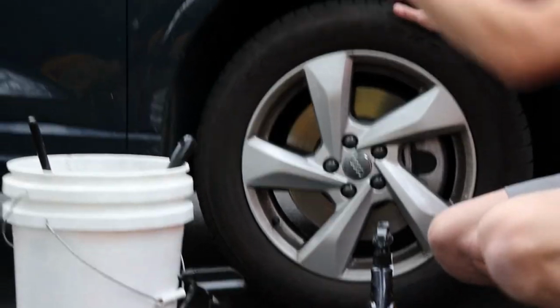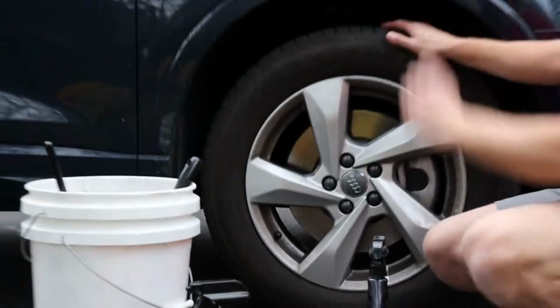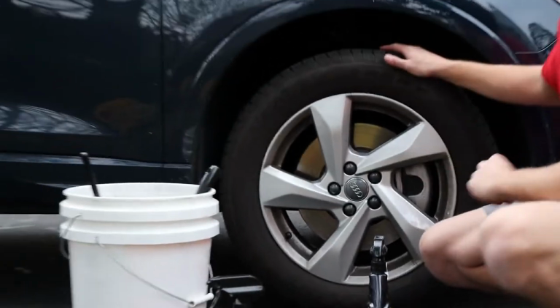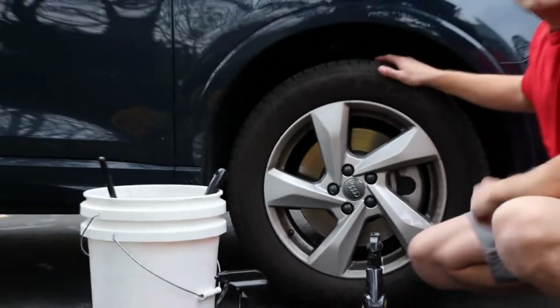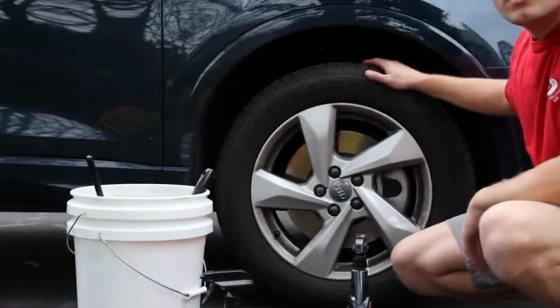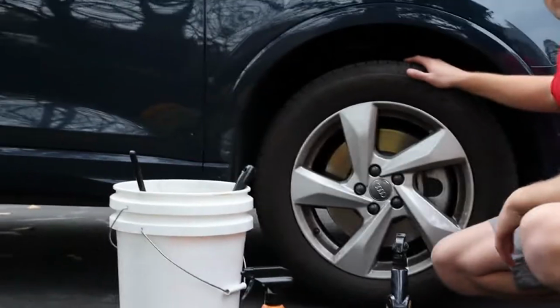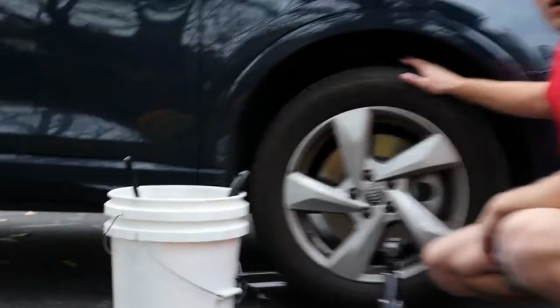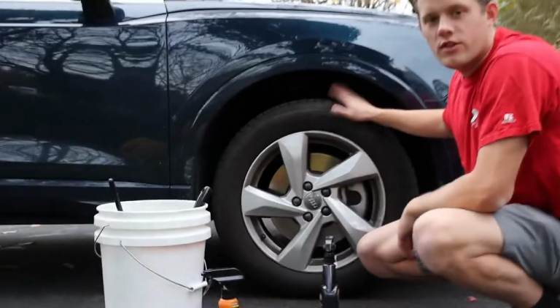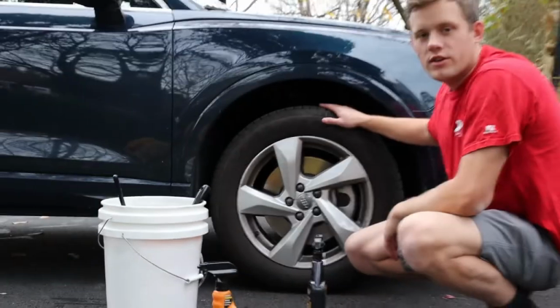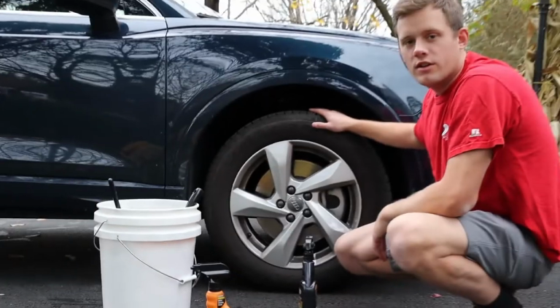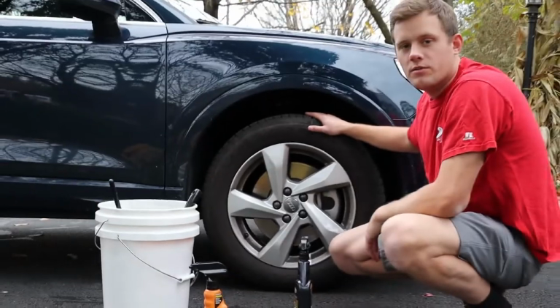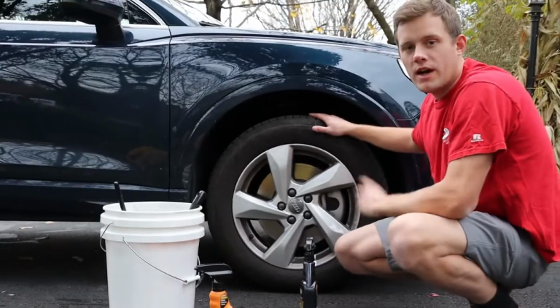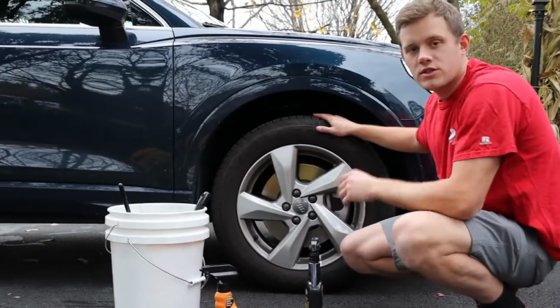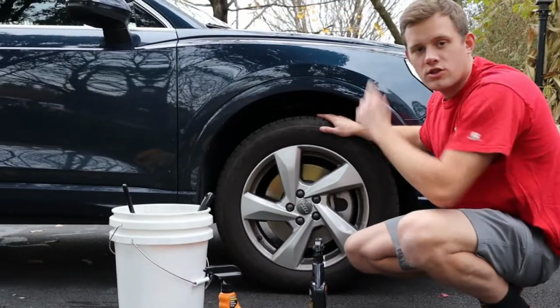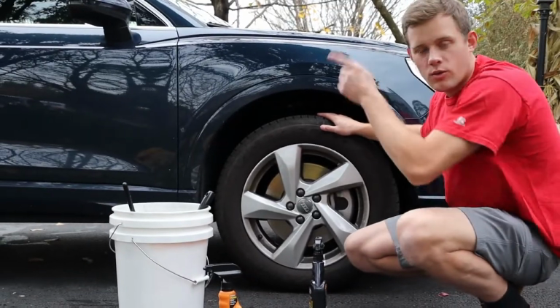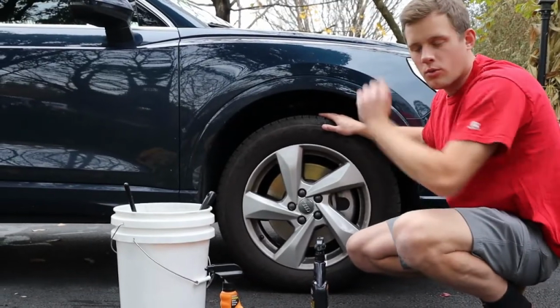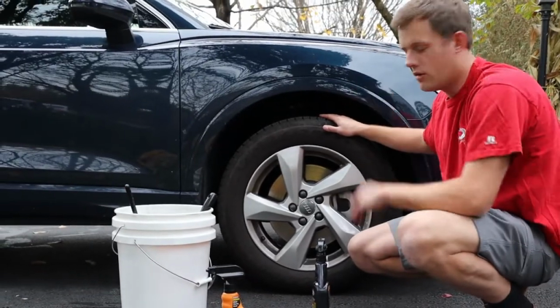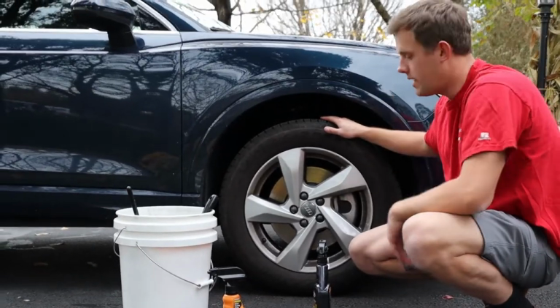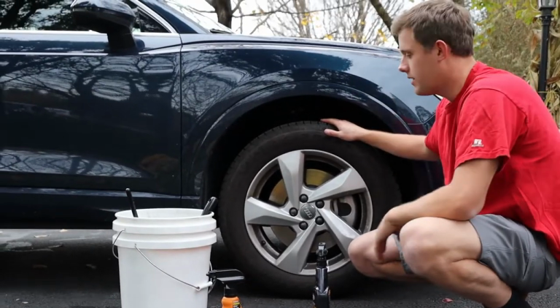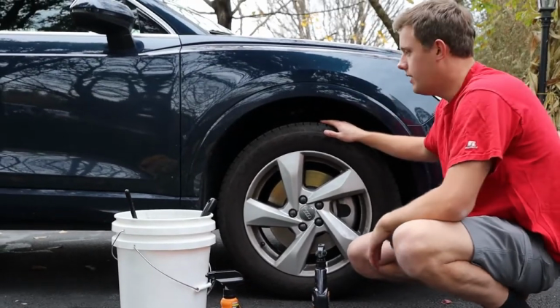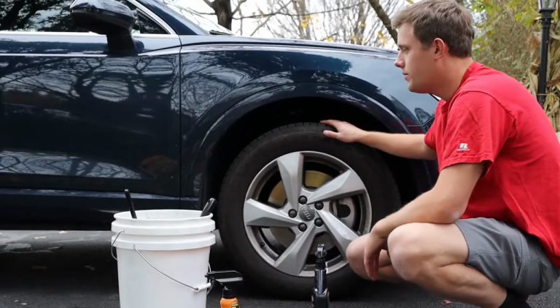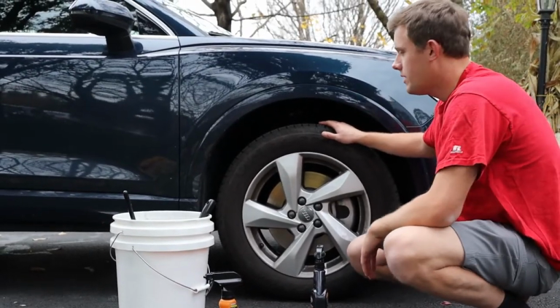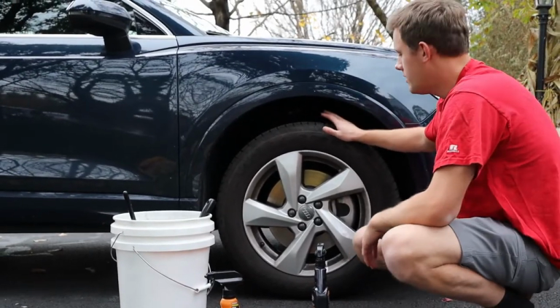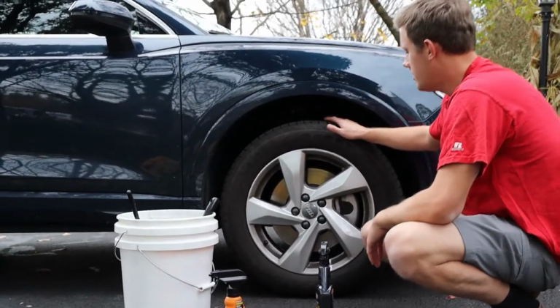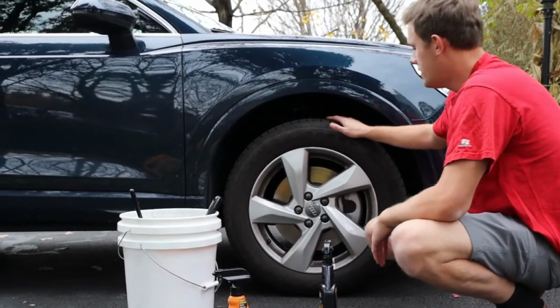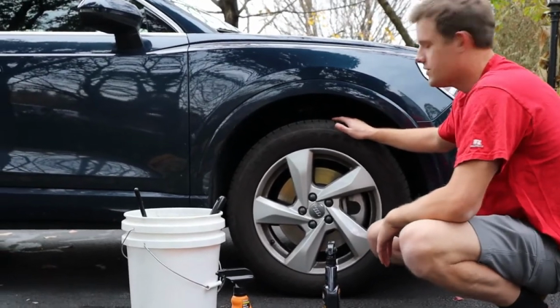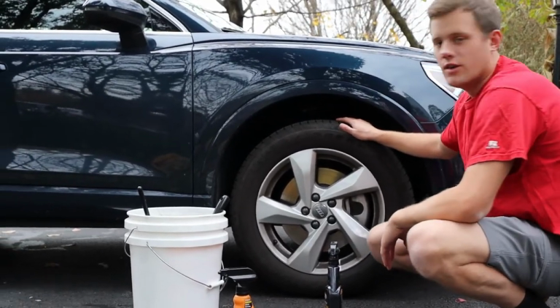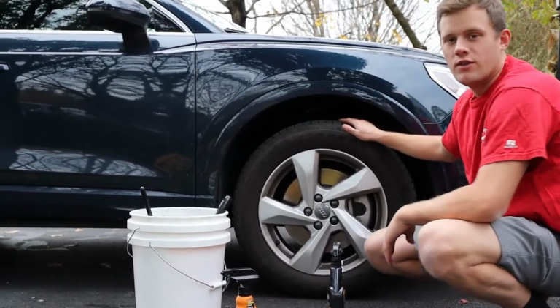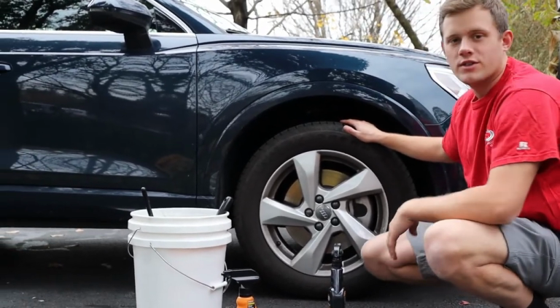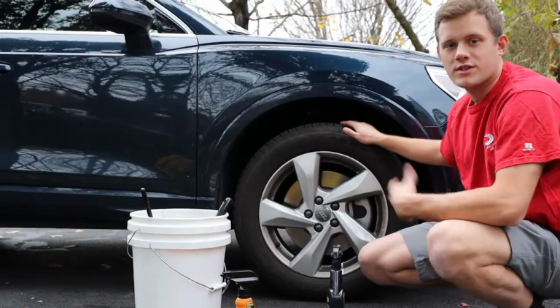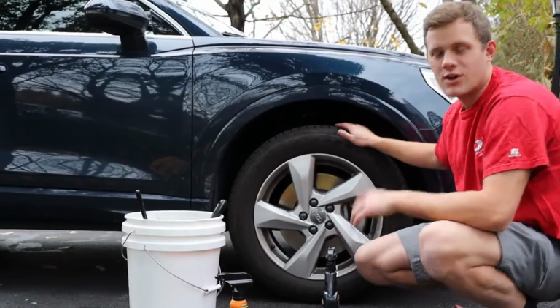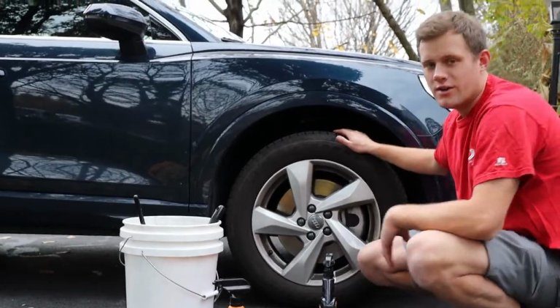Then we'll do the same thing on the passenger rear wheel back there. Let's get started.